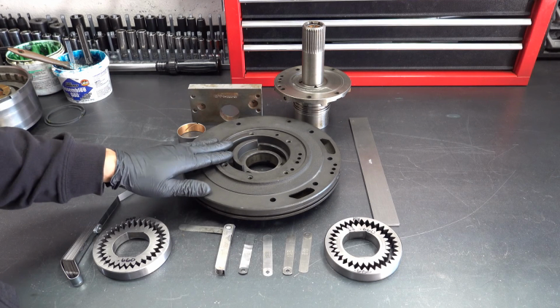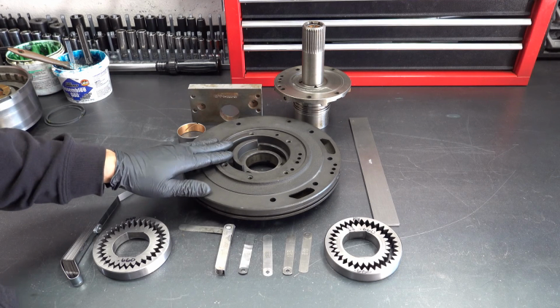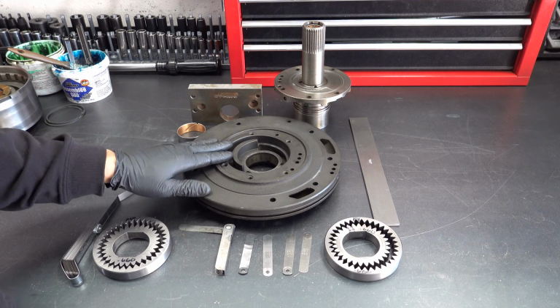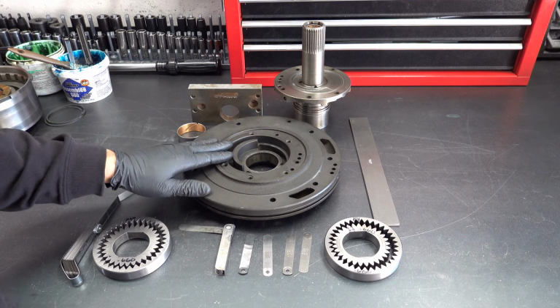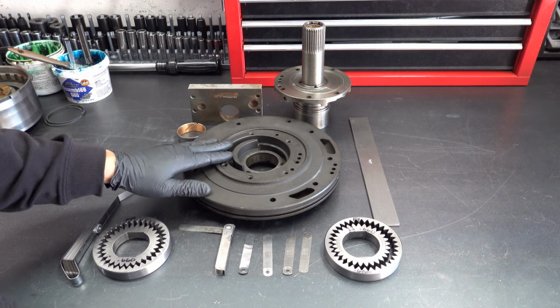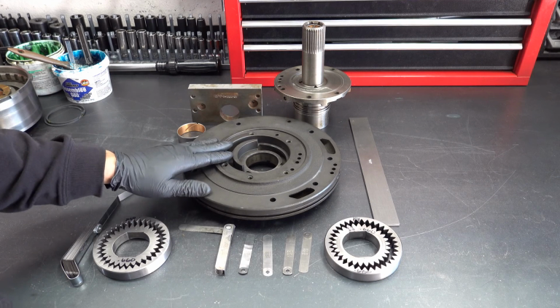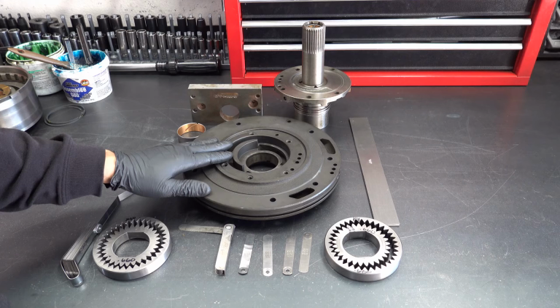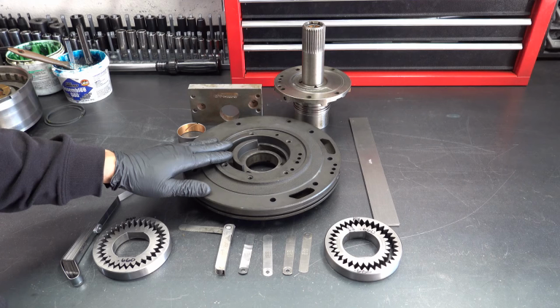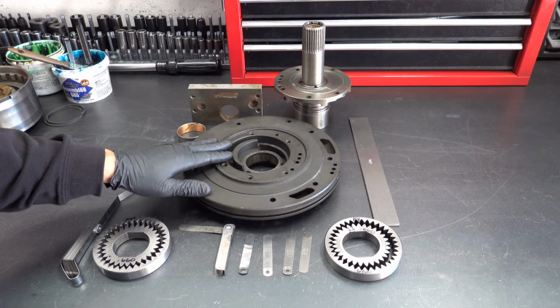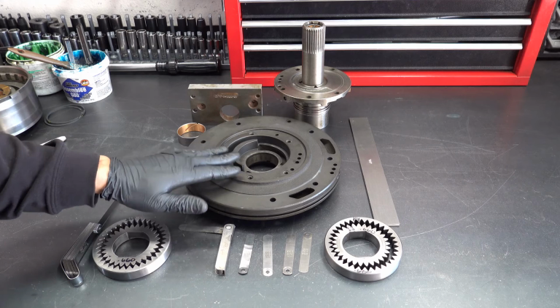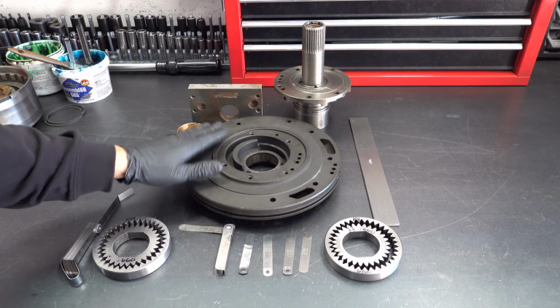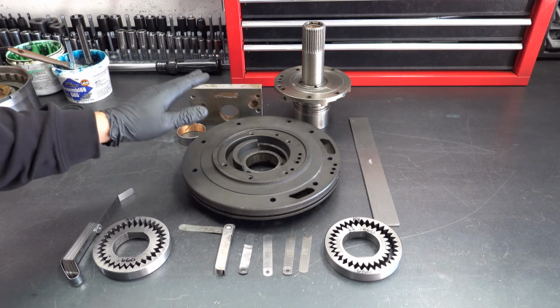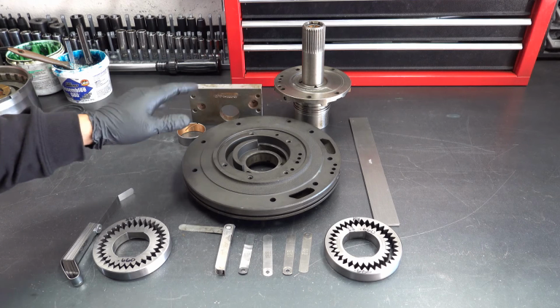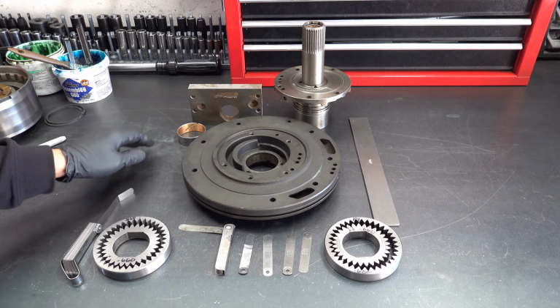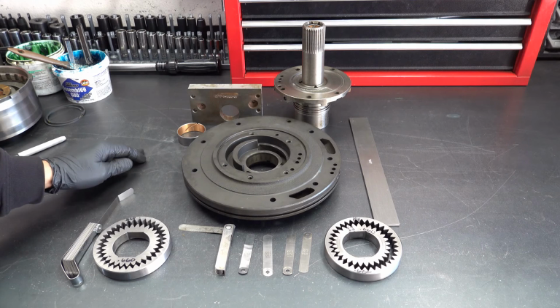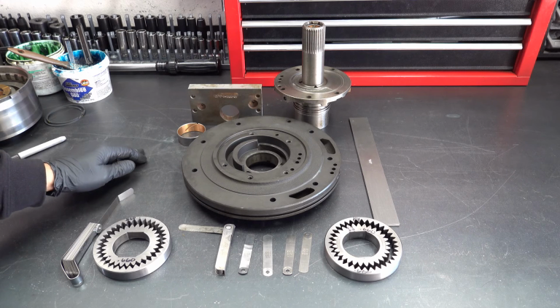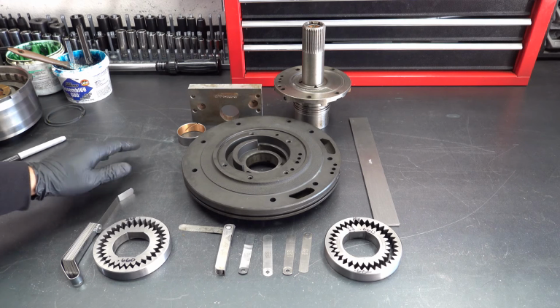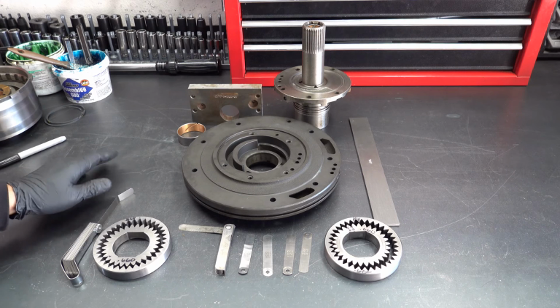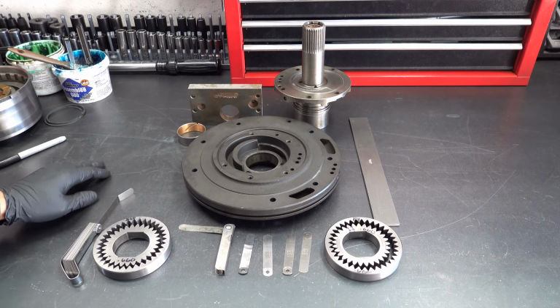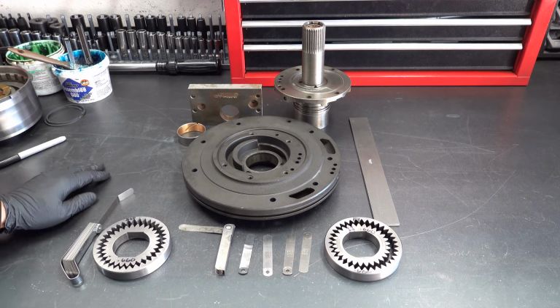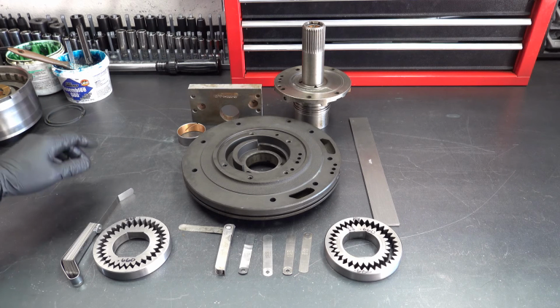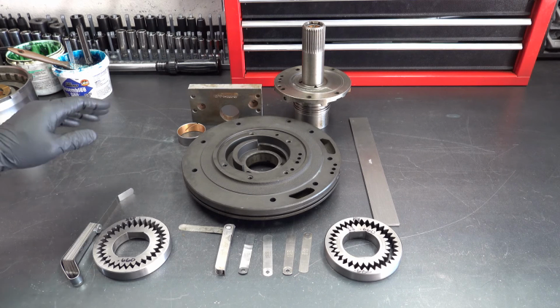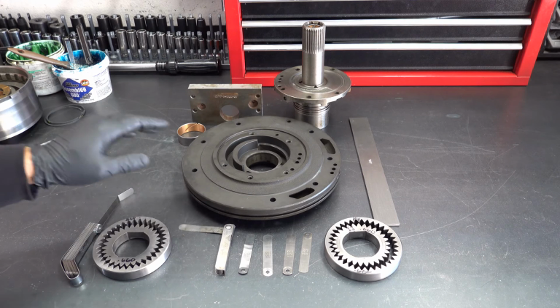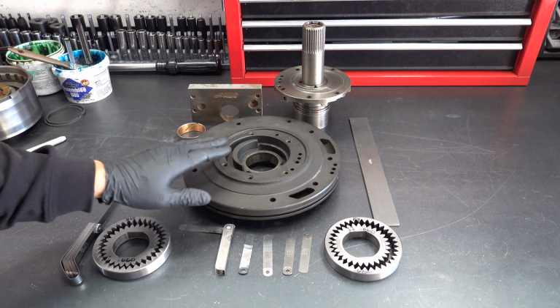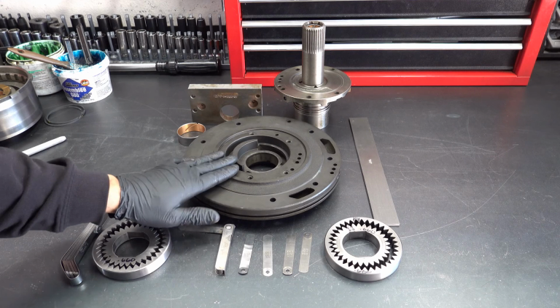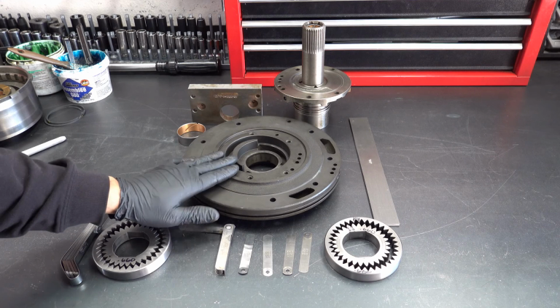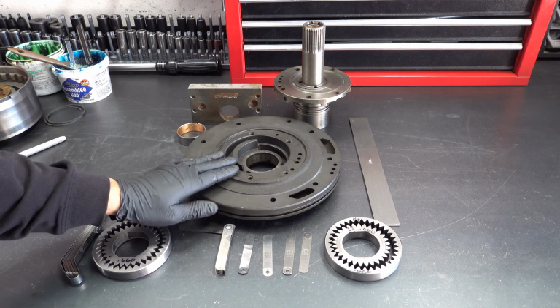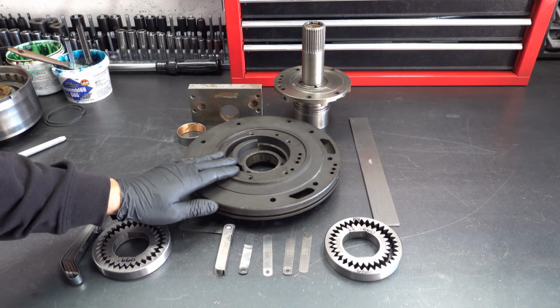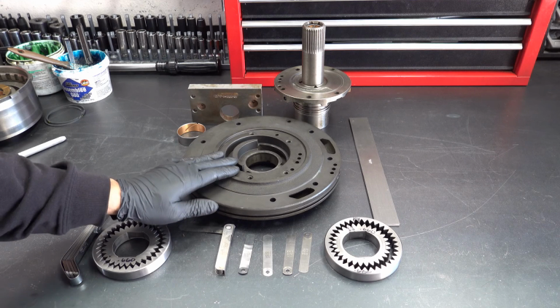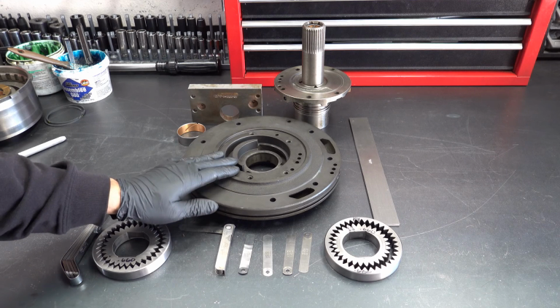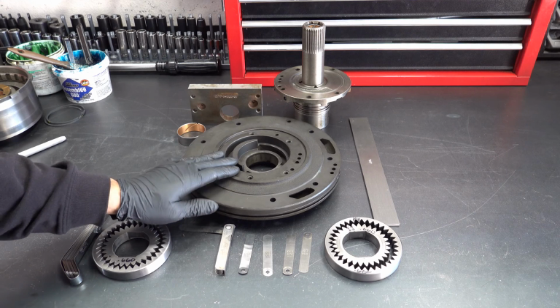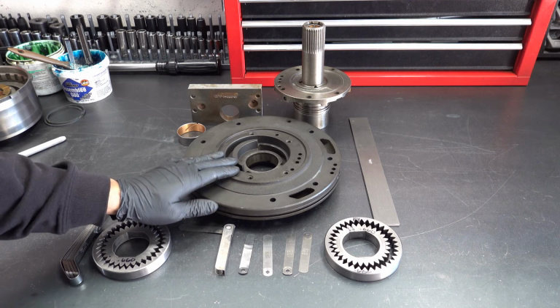With this pump it looks good, at least visually. So we can proceed with measuring for clearance.